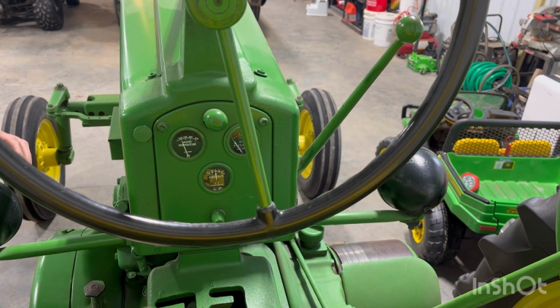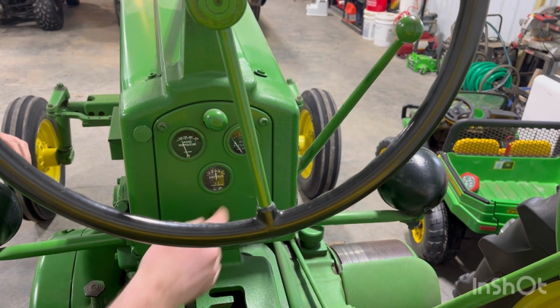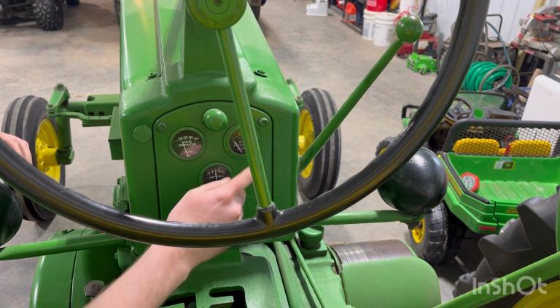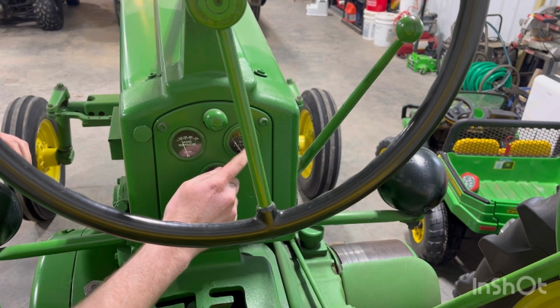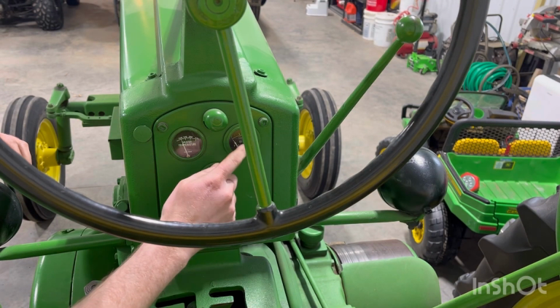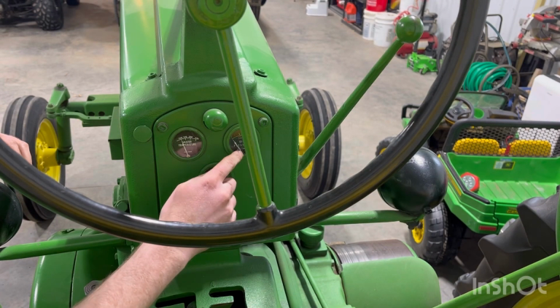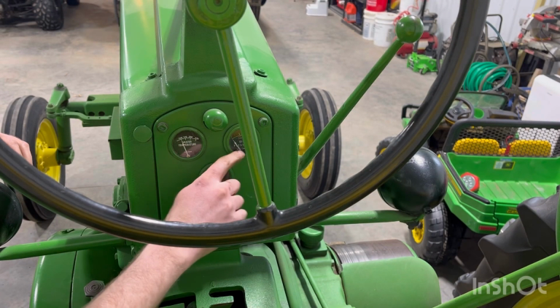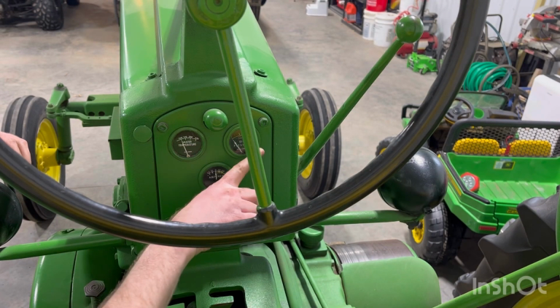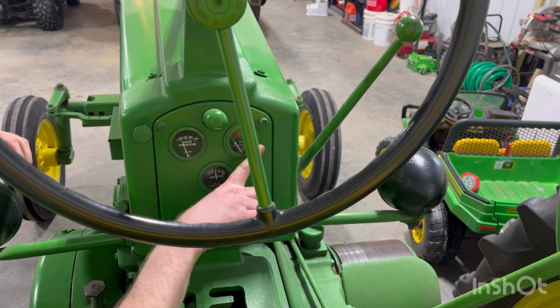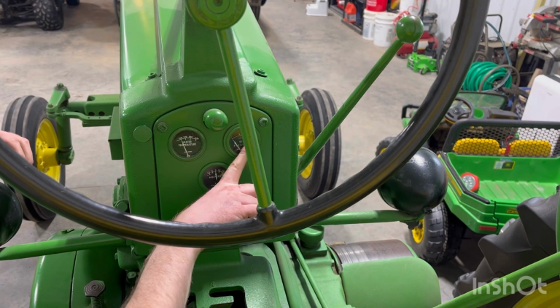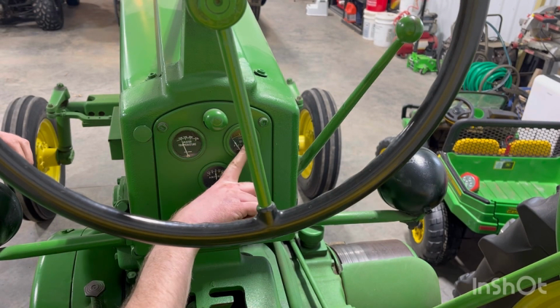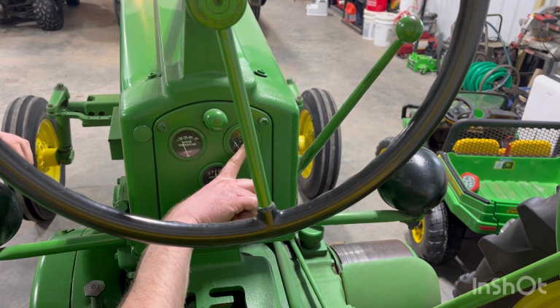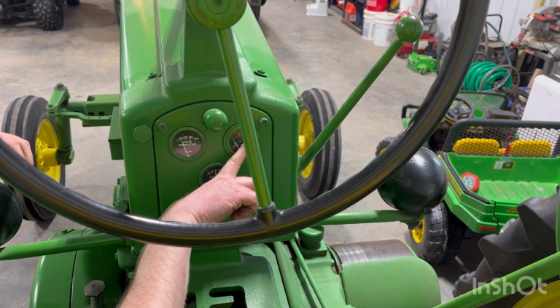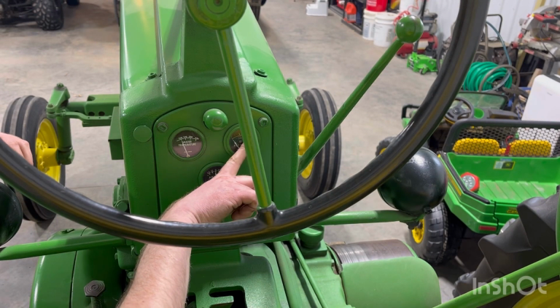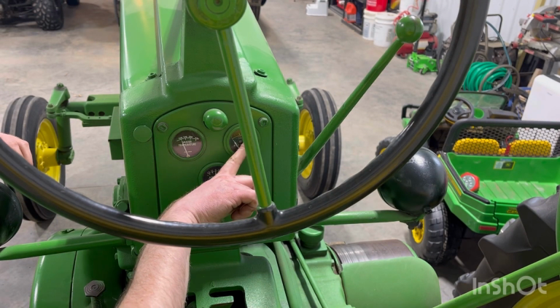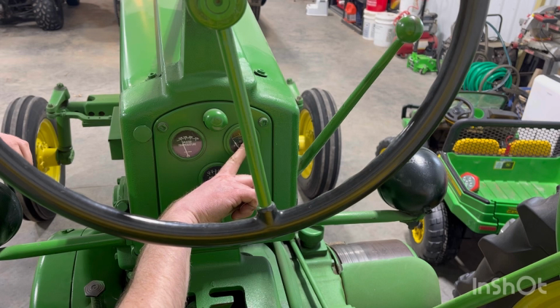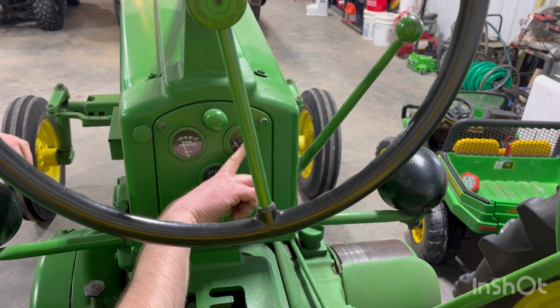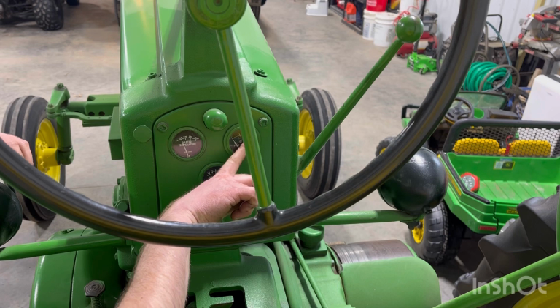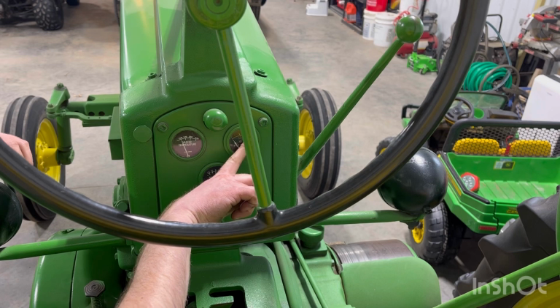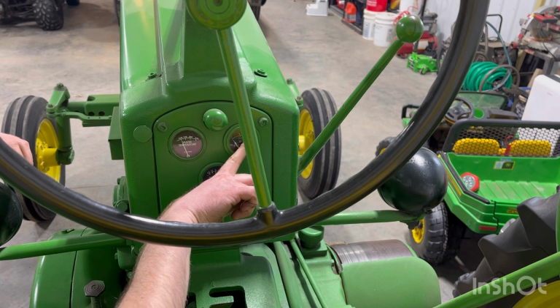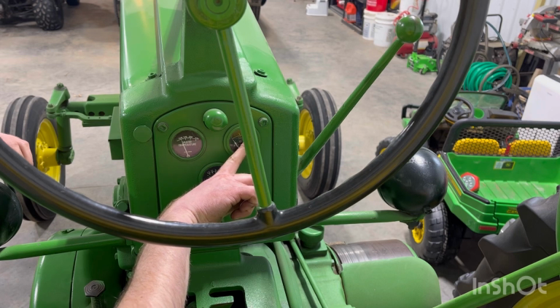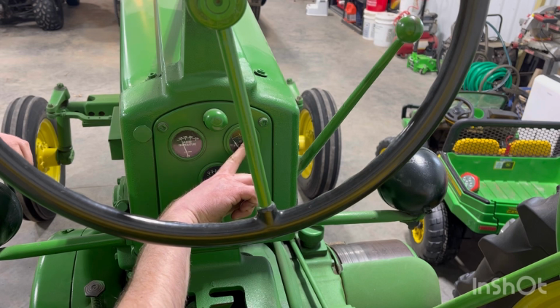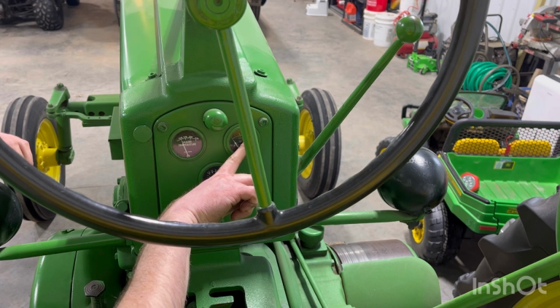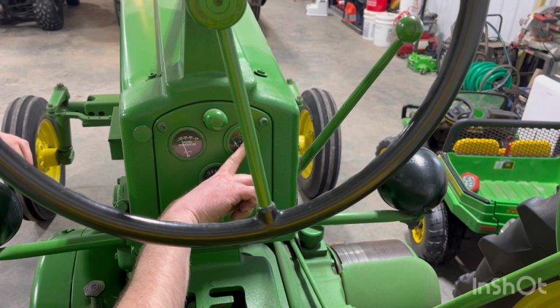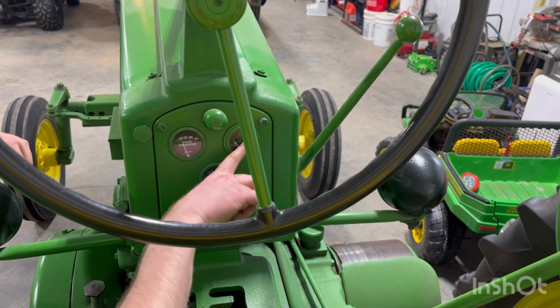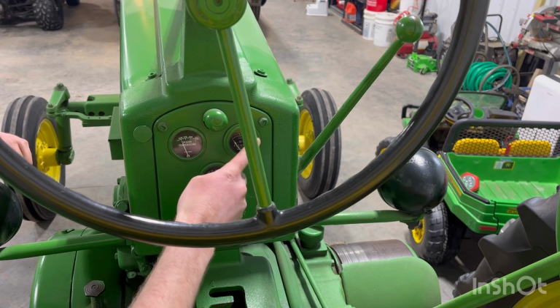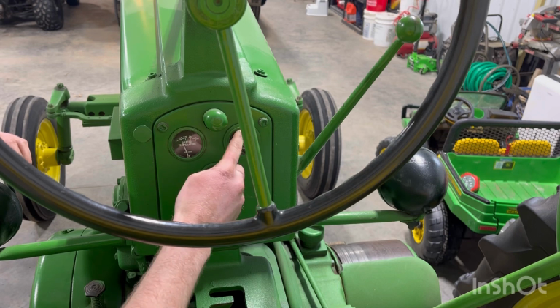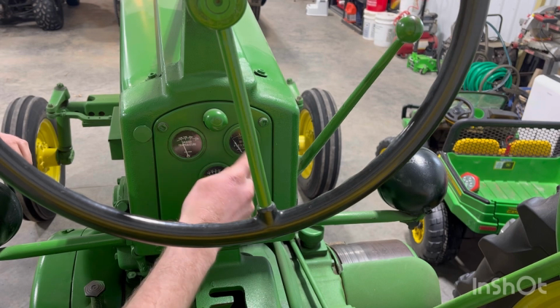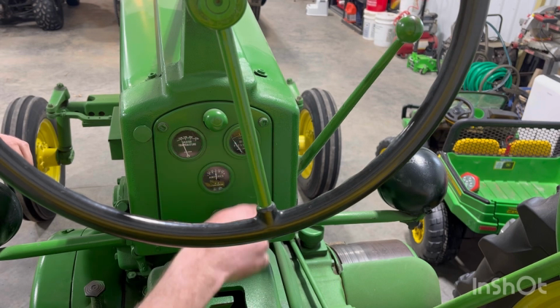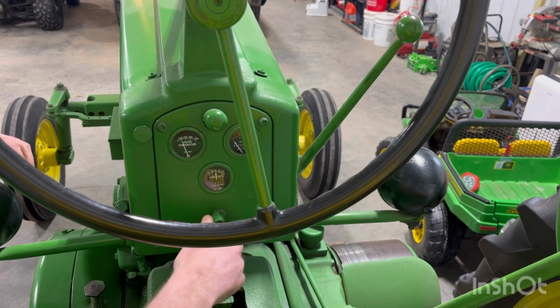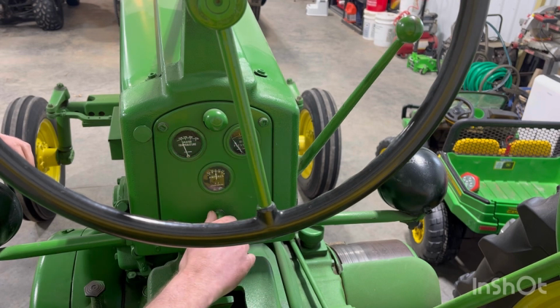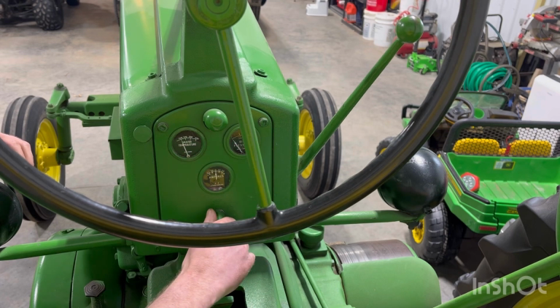We'll start the tractor up and see if the gauge on the dash changes. The oil pressure line is hooked back up — let's fire it up and see what our gauge is going to read. It typically would be right on the H there, so I'm hoping she's down a little.